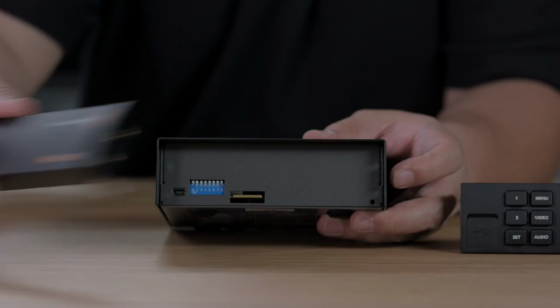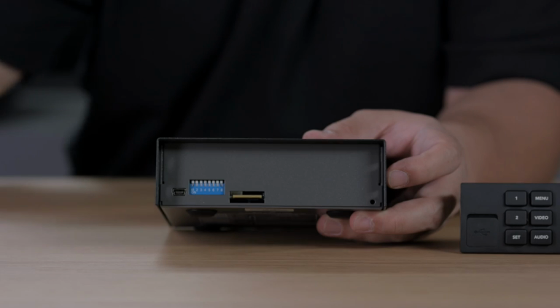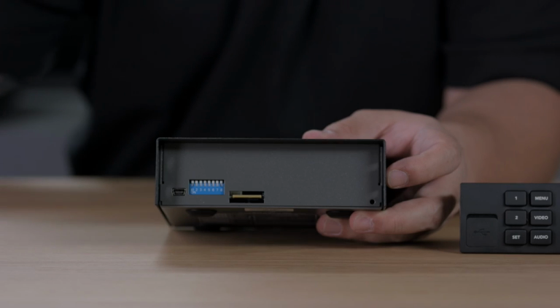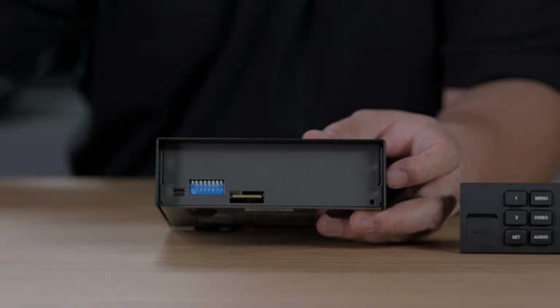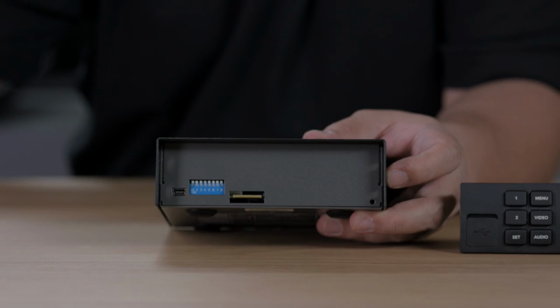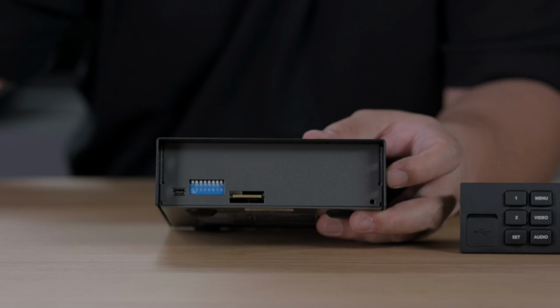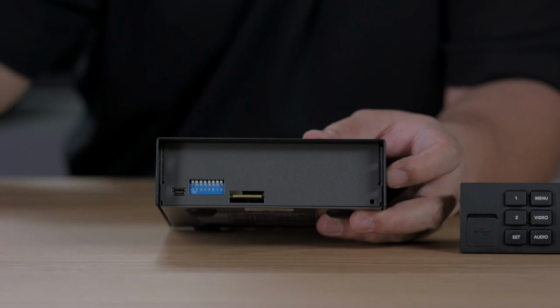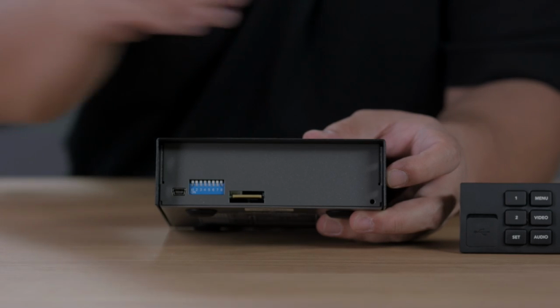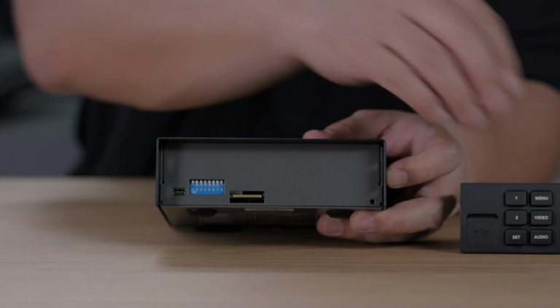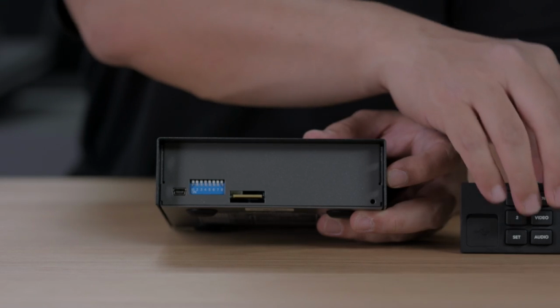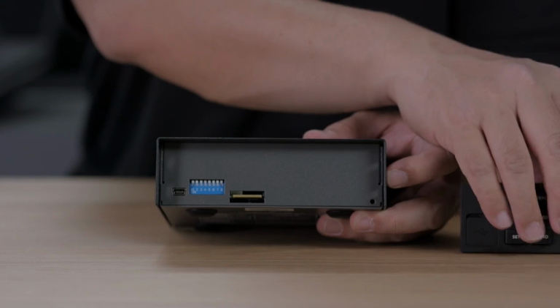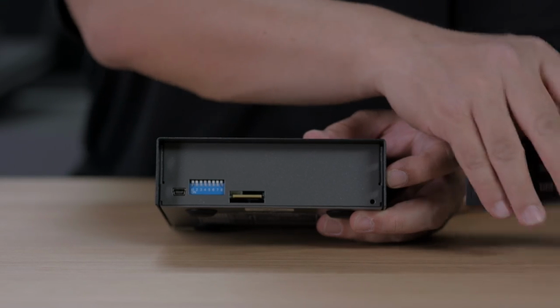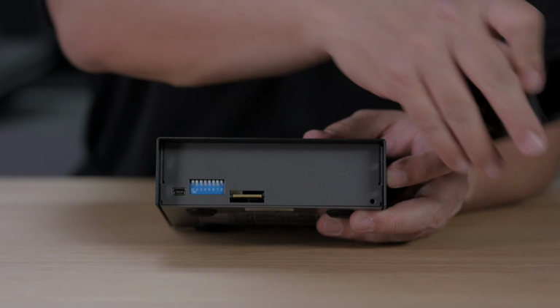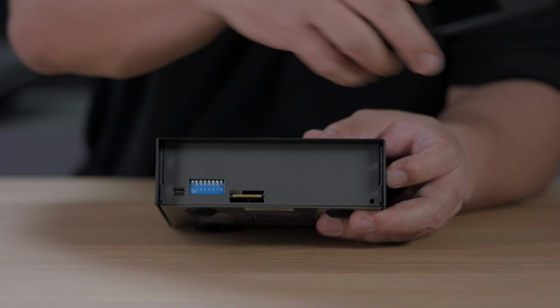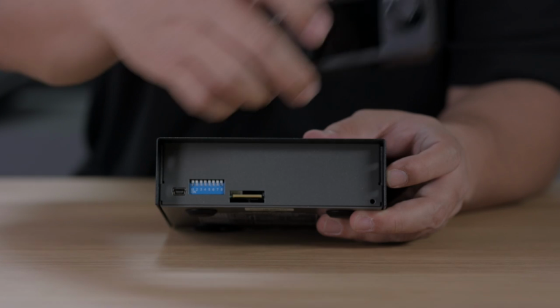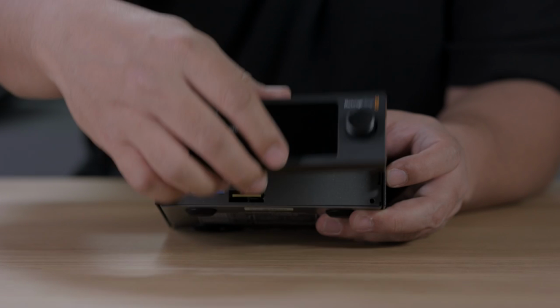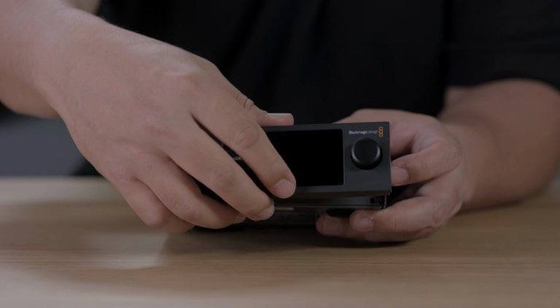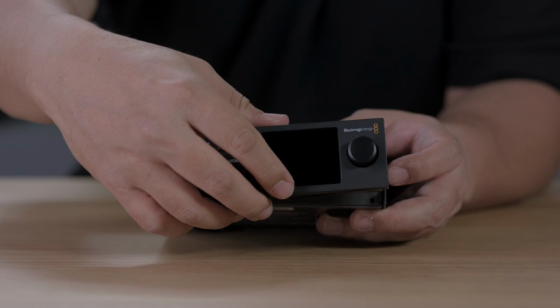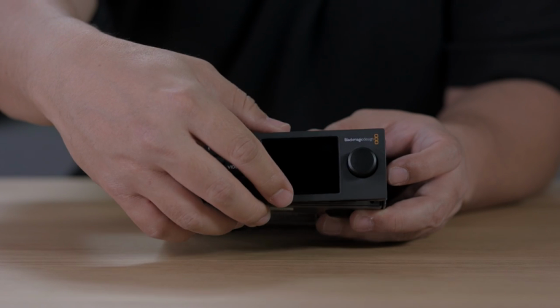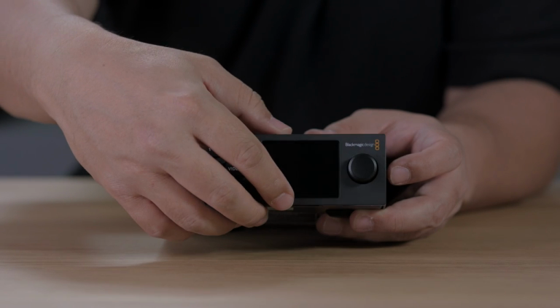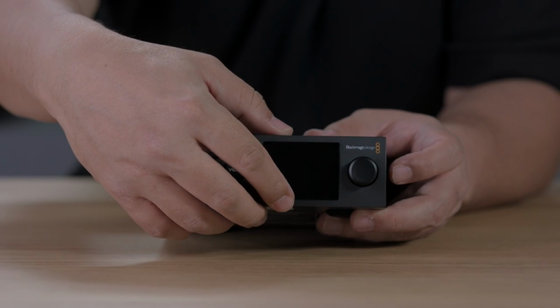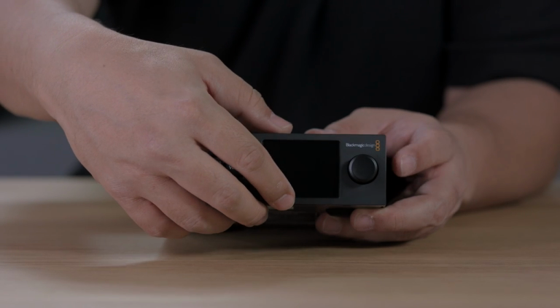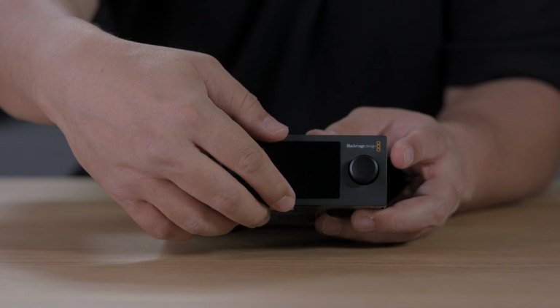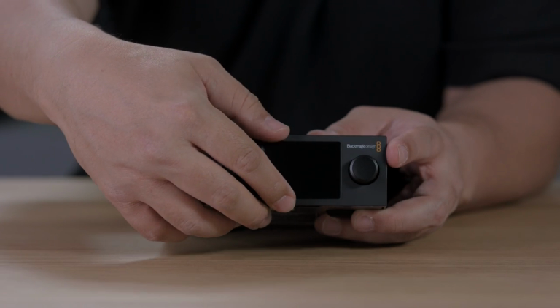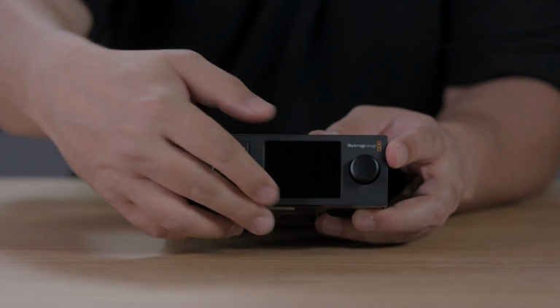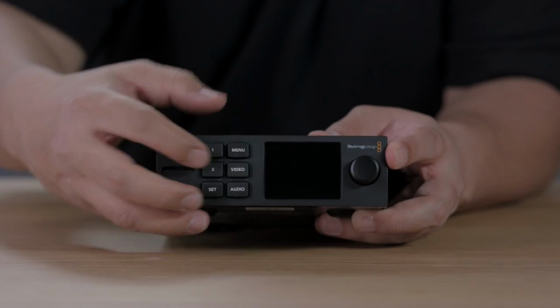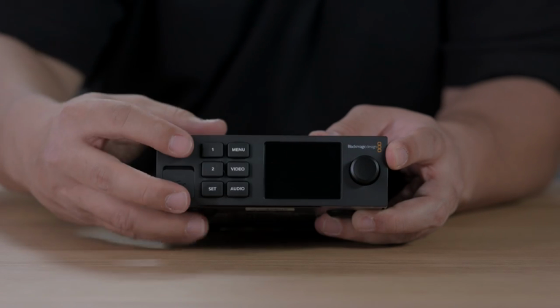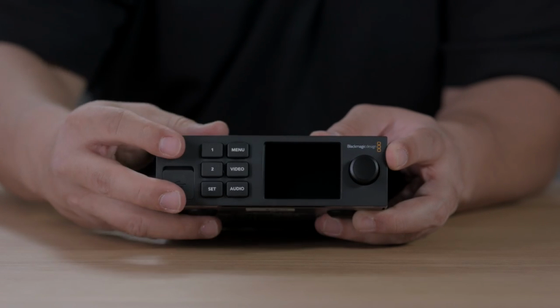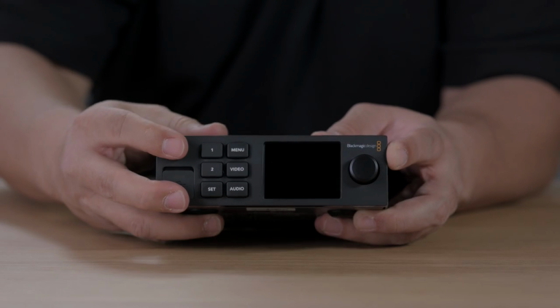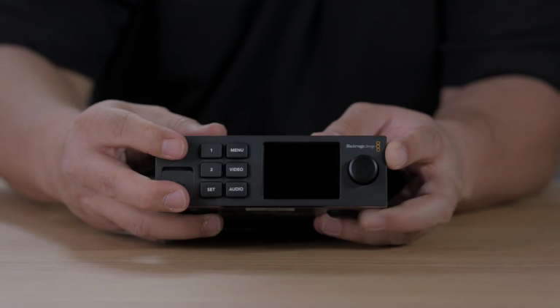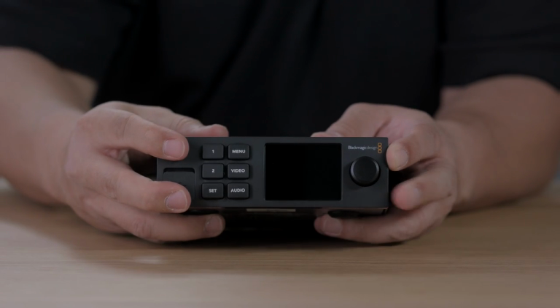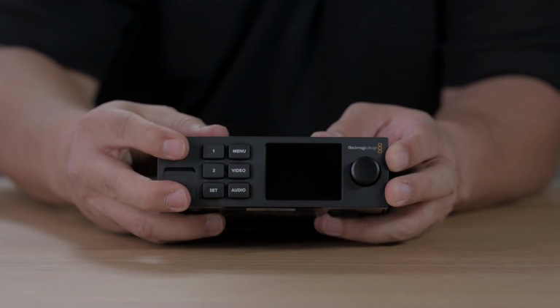The Blackmagic Multiview 4 also supports adding the Teranex Mini Smart Panel if you want to change settings using easy-to-use menus.